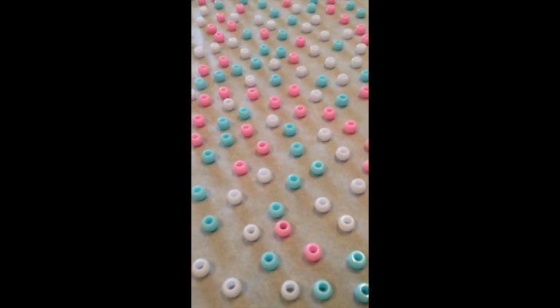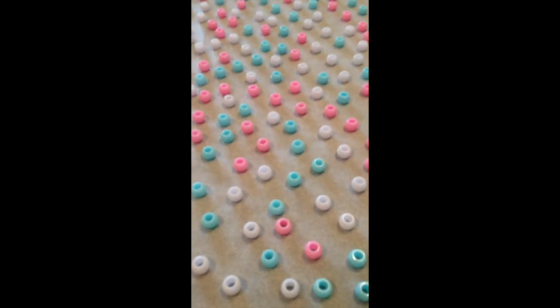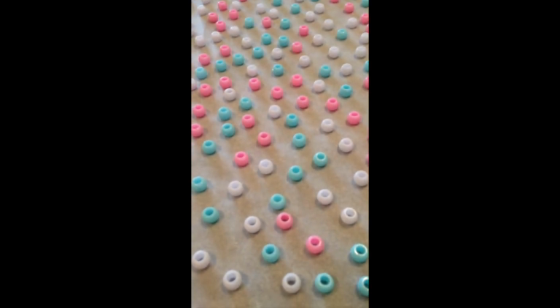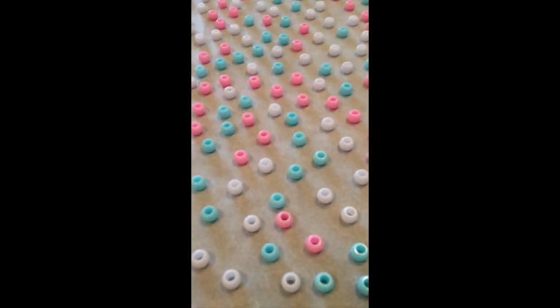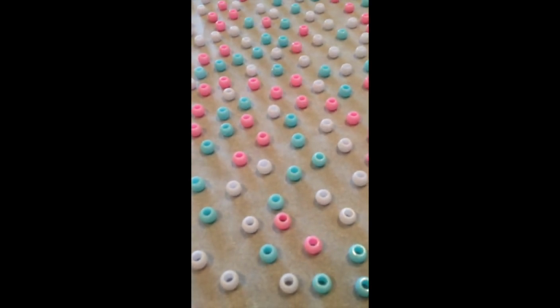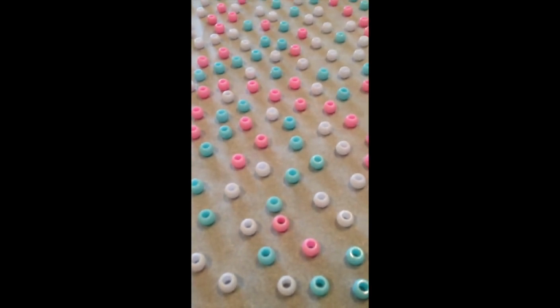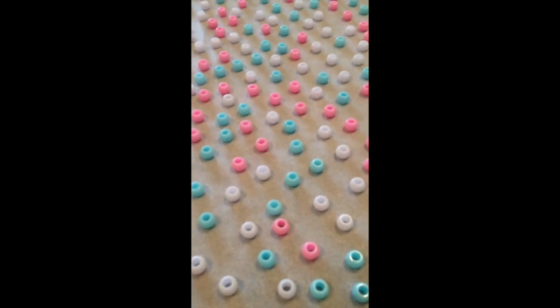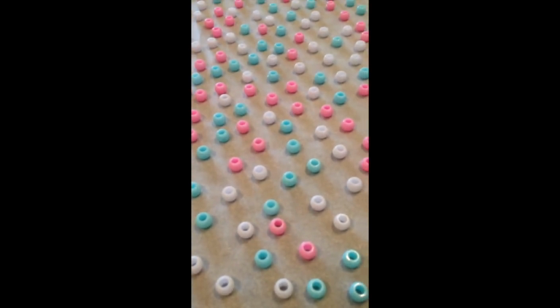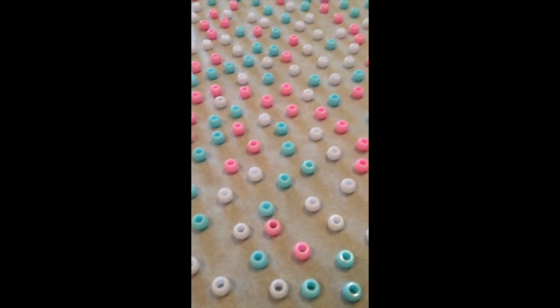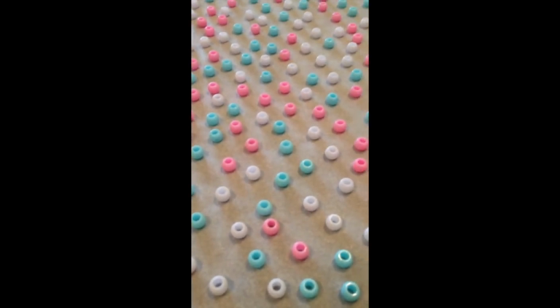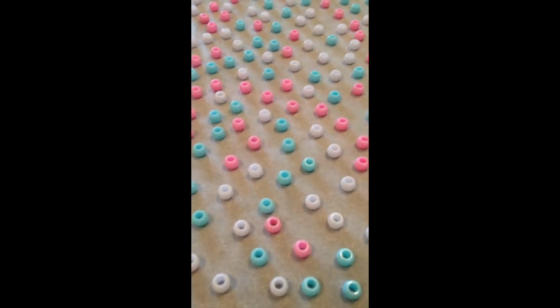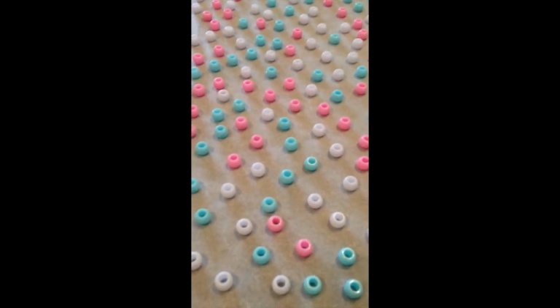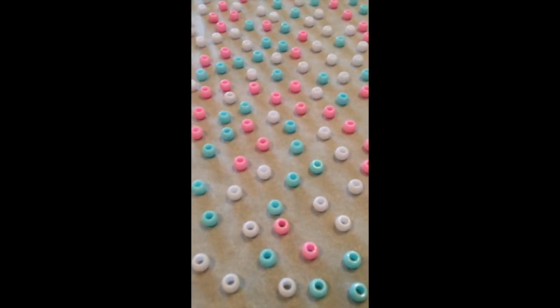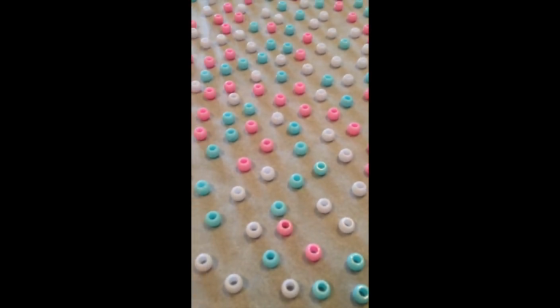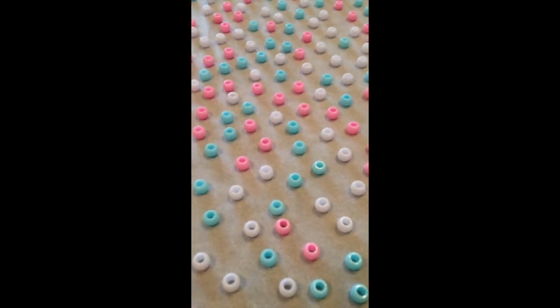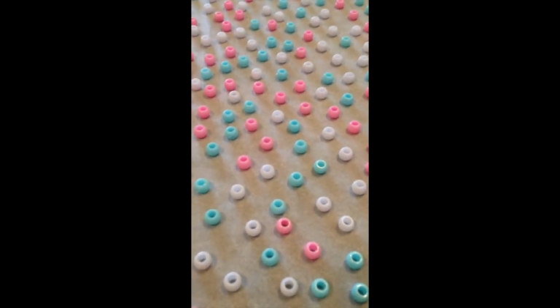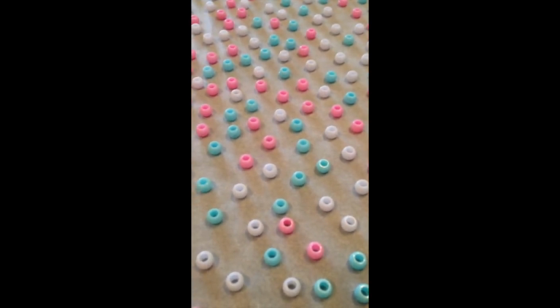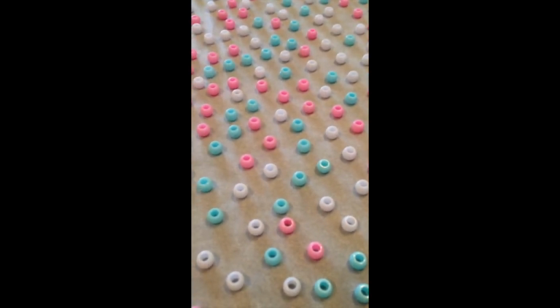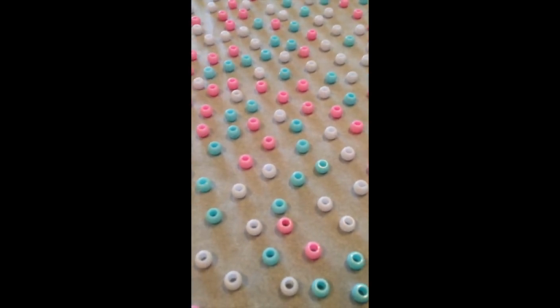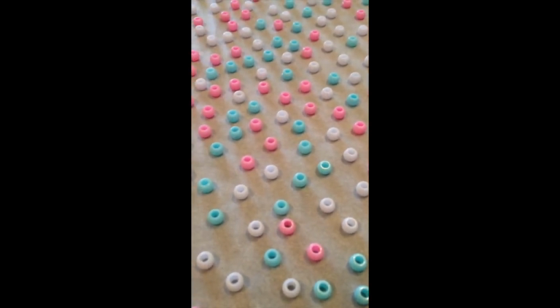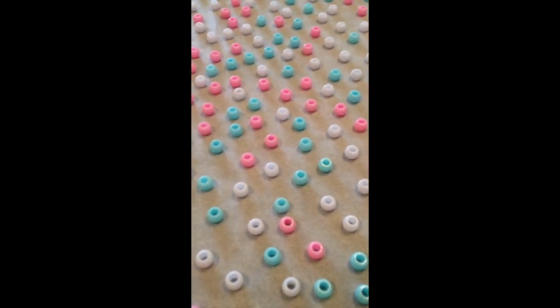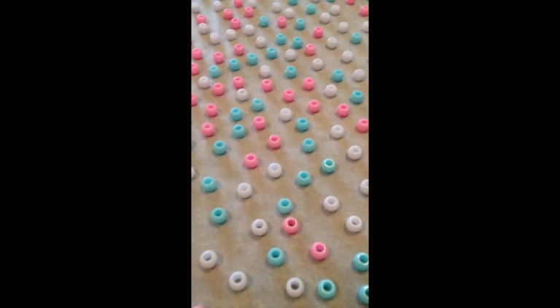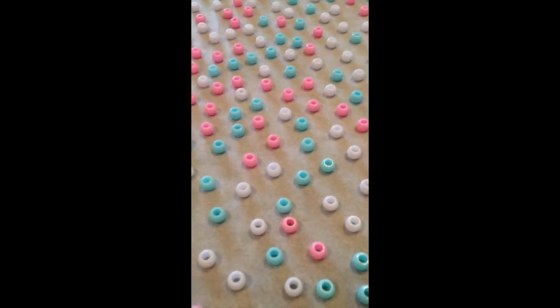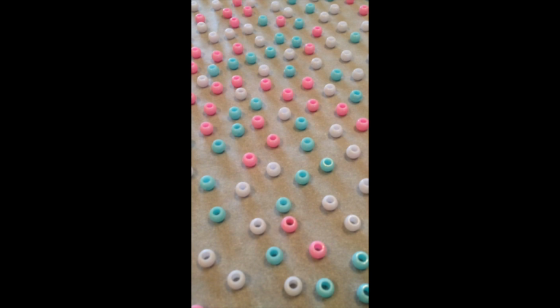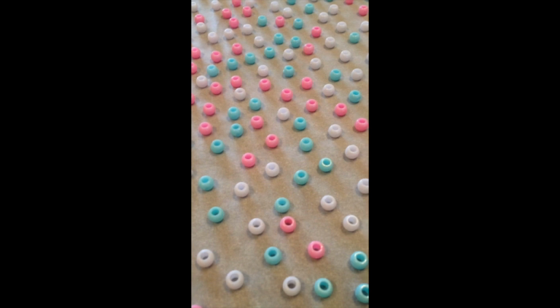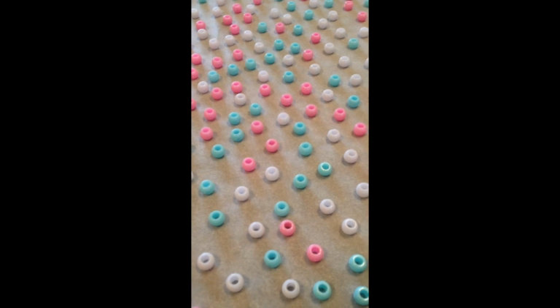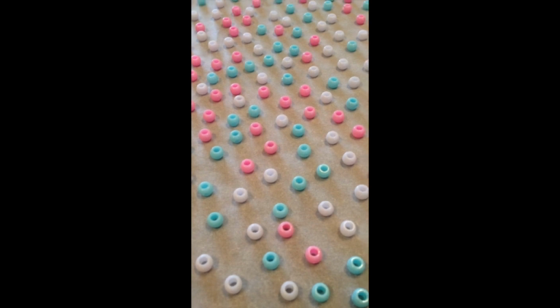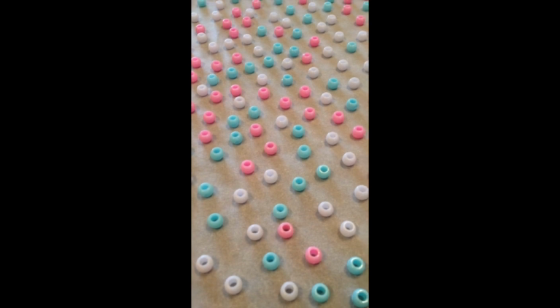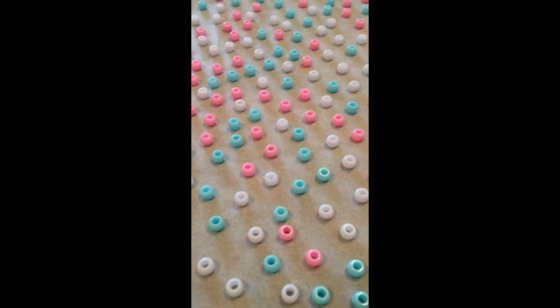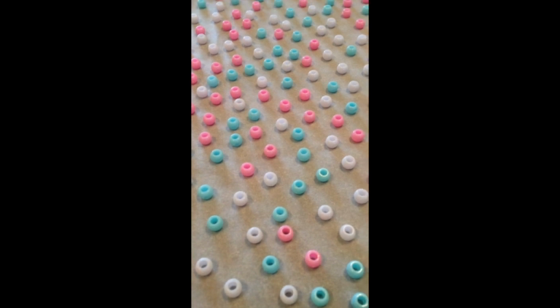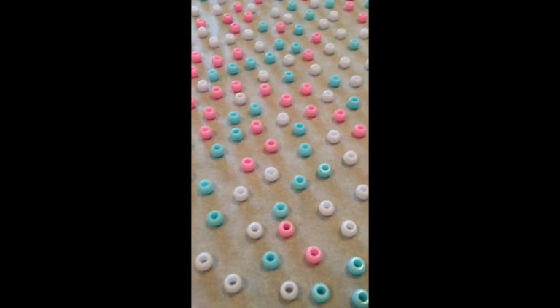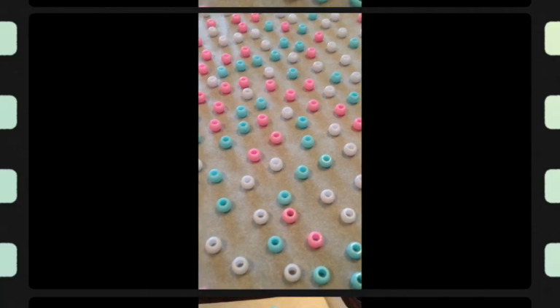So these are the ones that are going to go in the oven now, and in eight to ten minutes I'll take them out and show you what they look like.